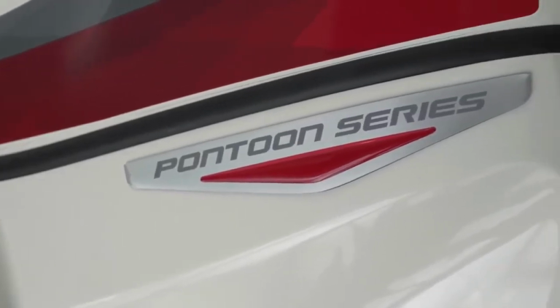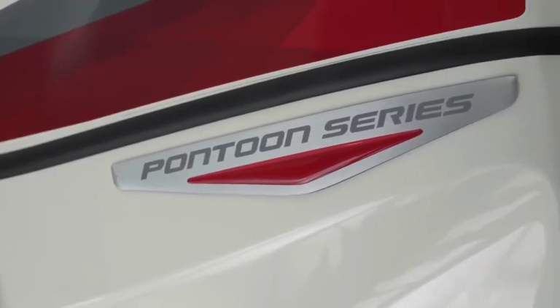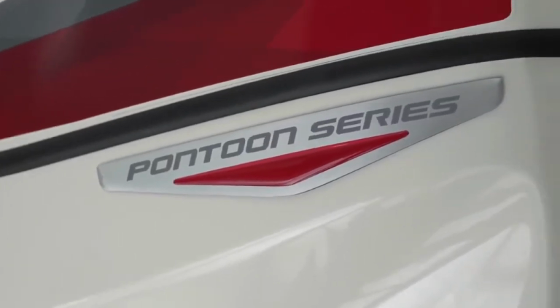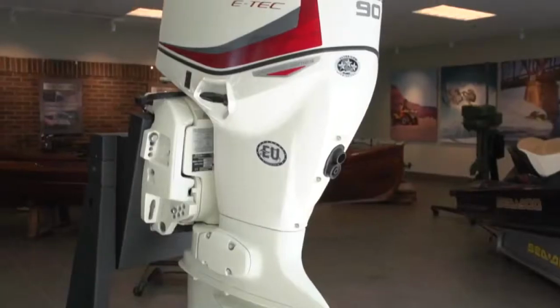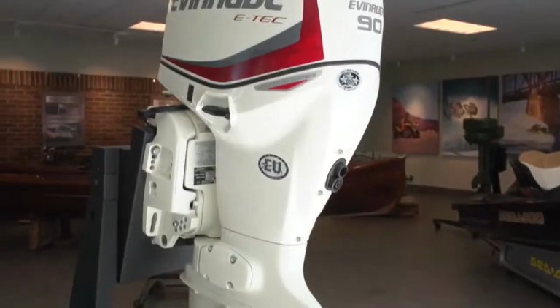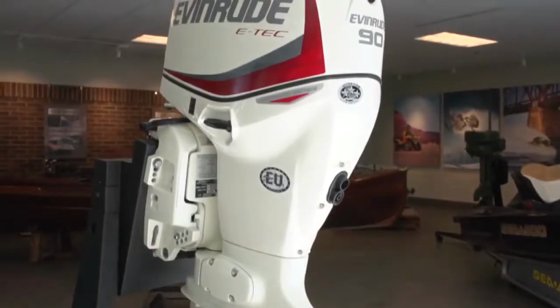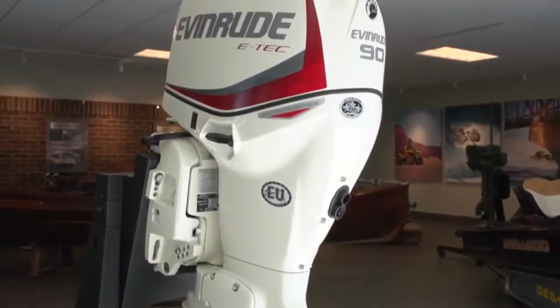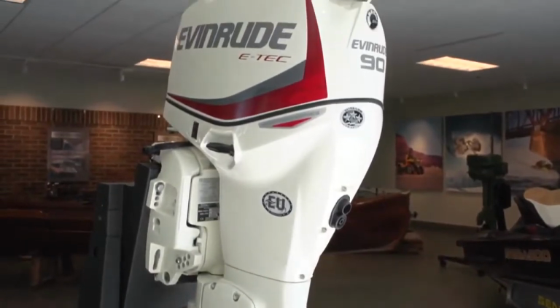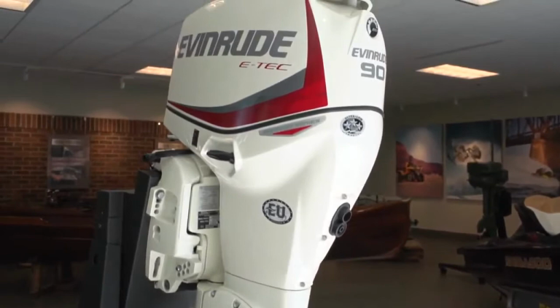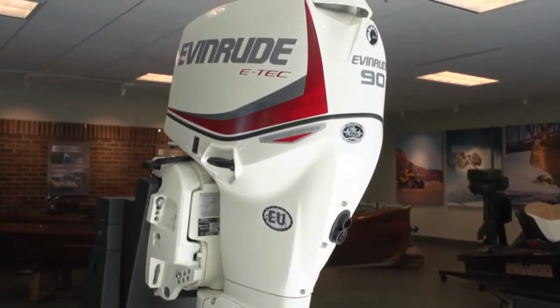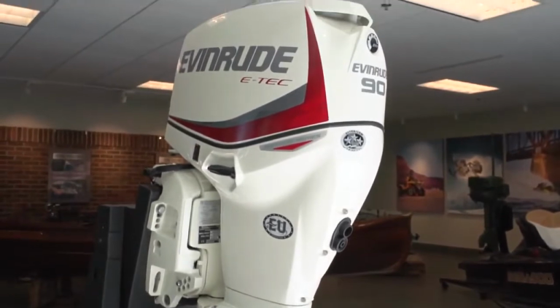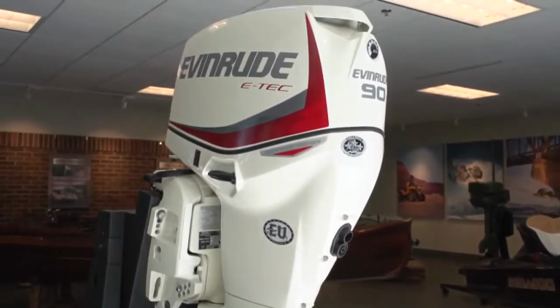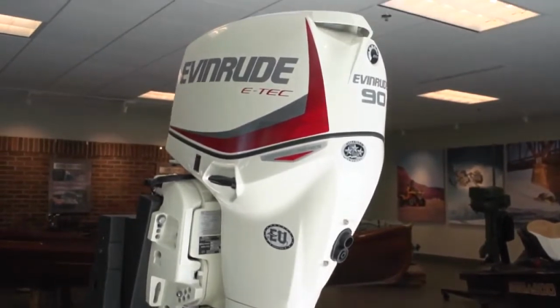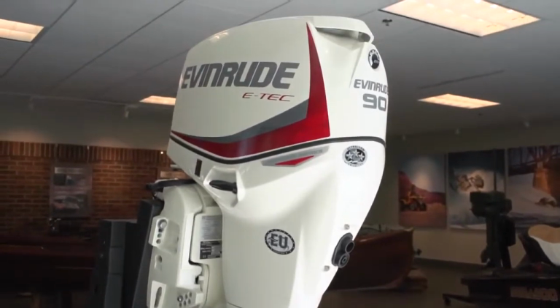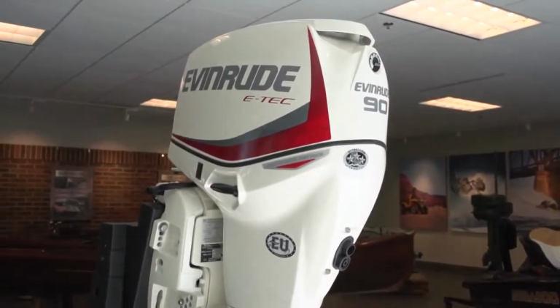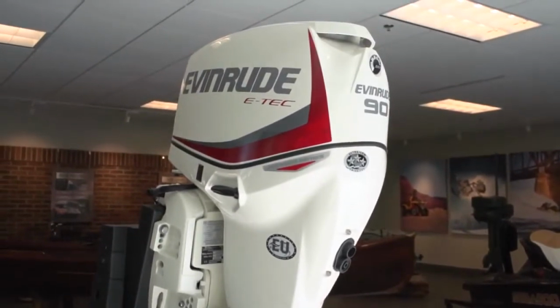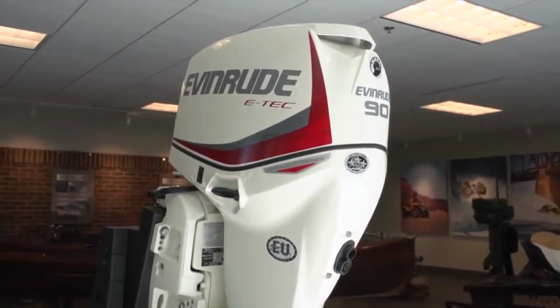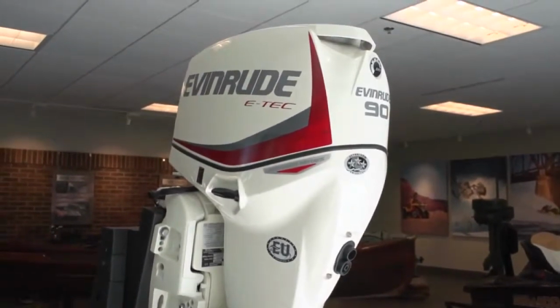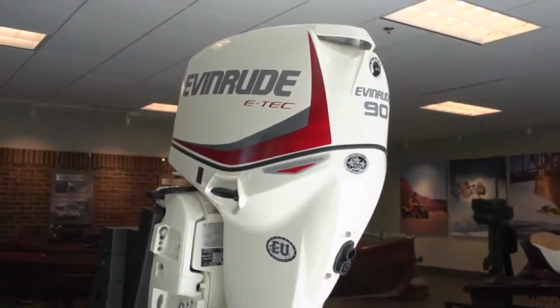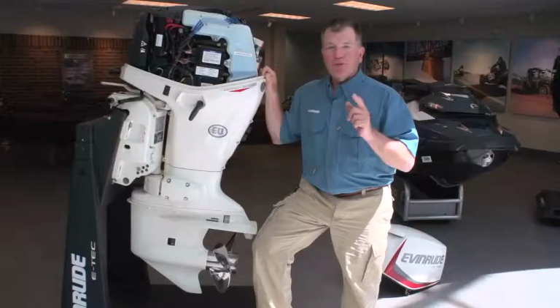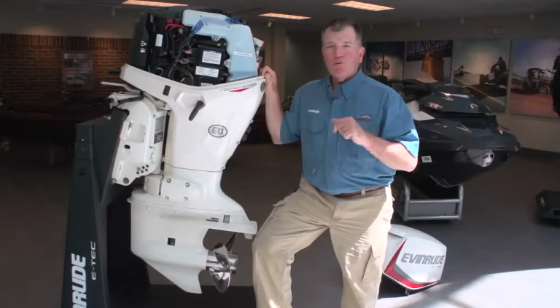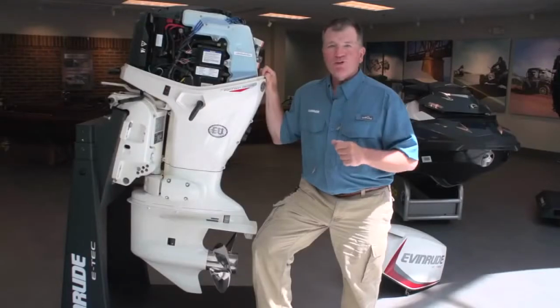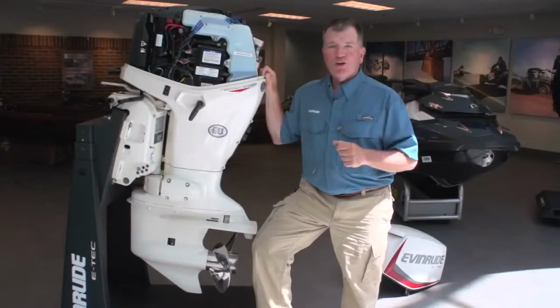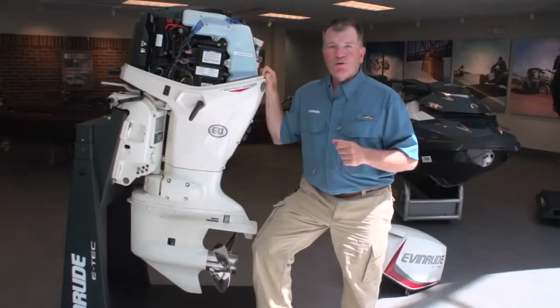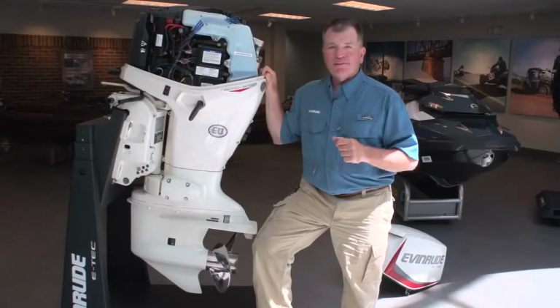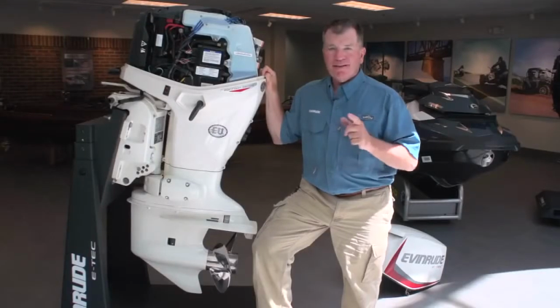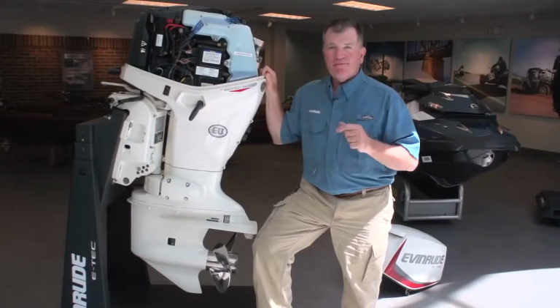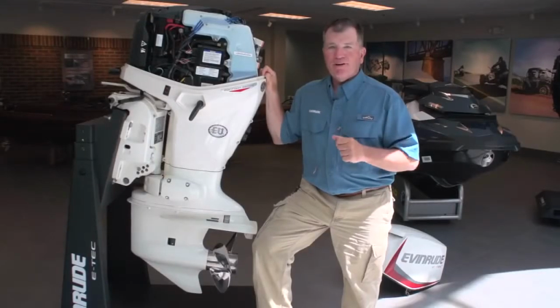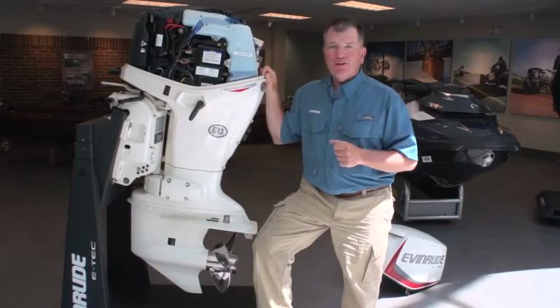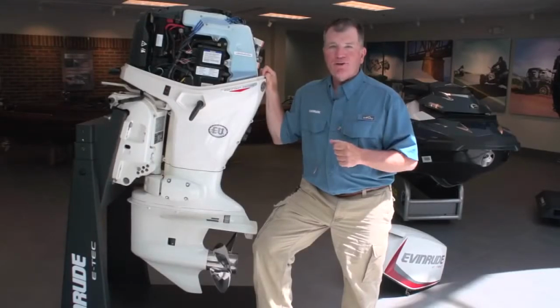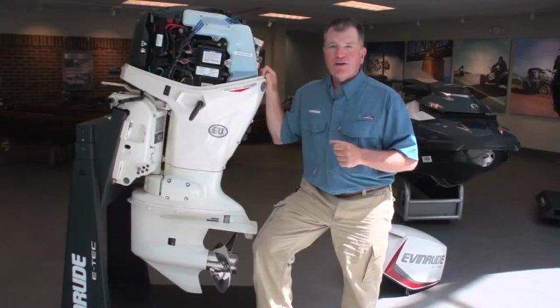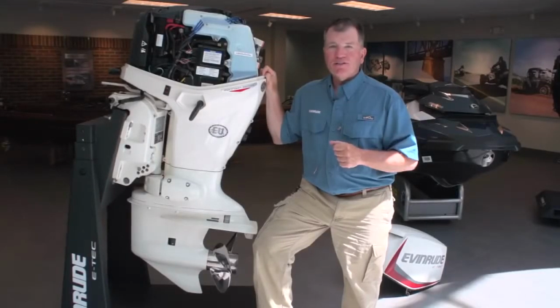The pontoon series from Evinrude — it's going to help your days on the water be more enjoyable. Have fun out there in your pontoon.